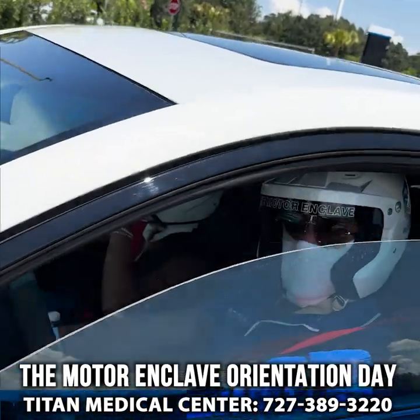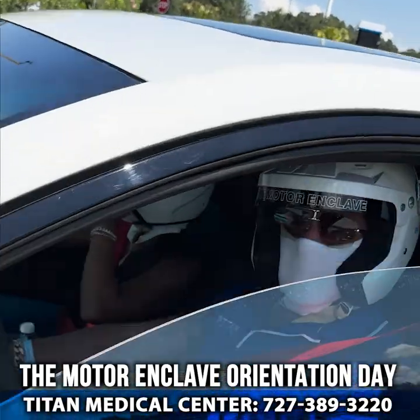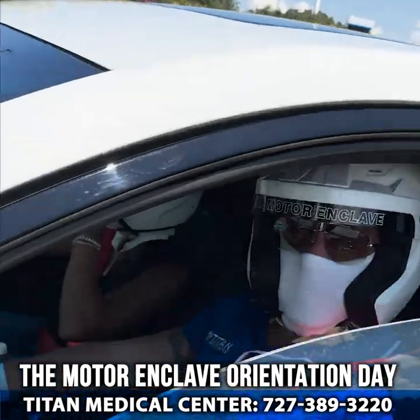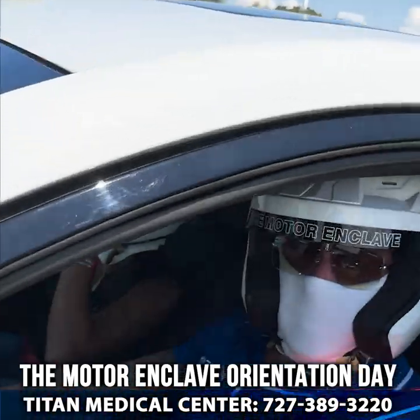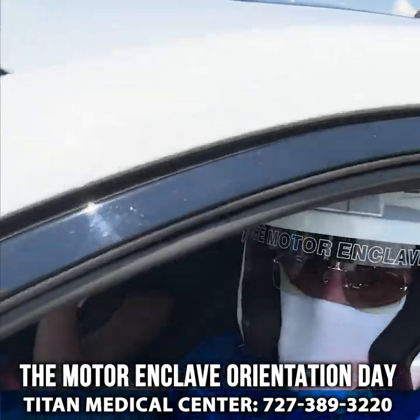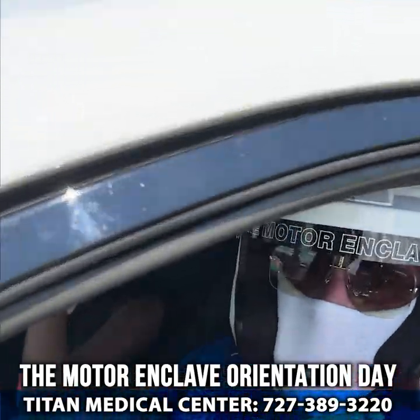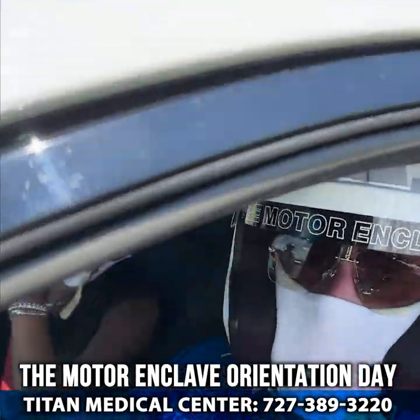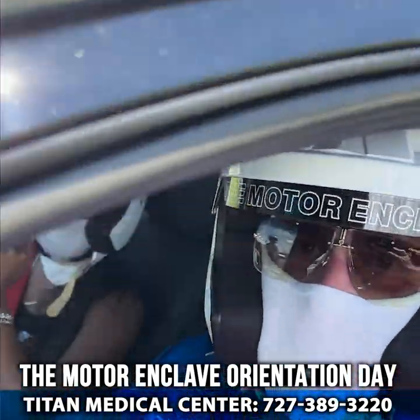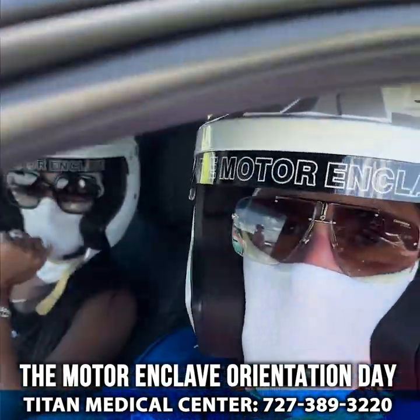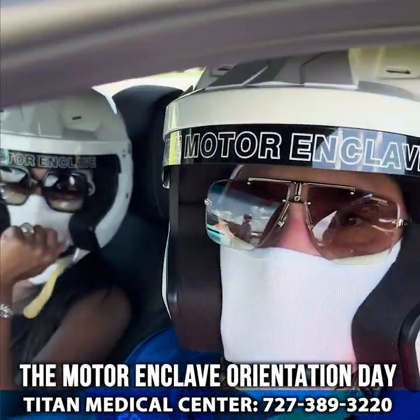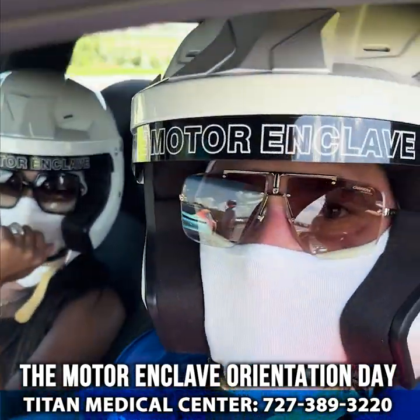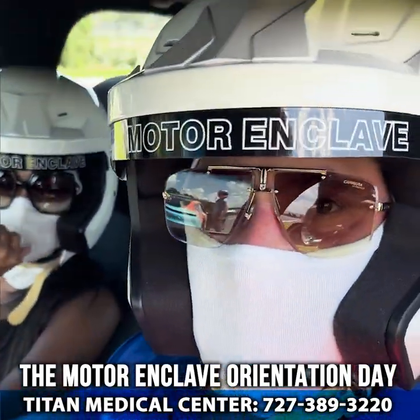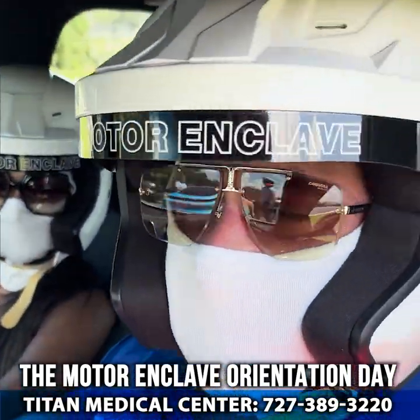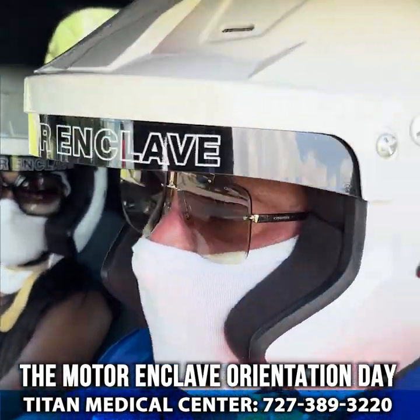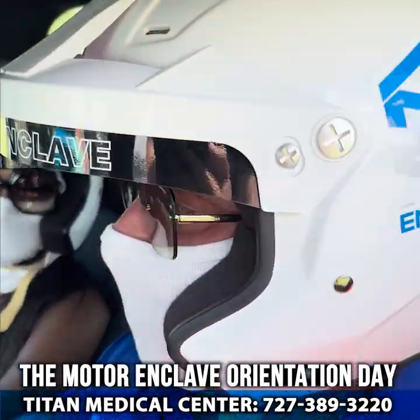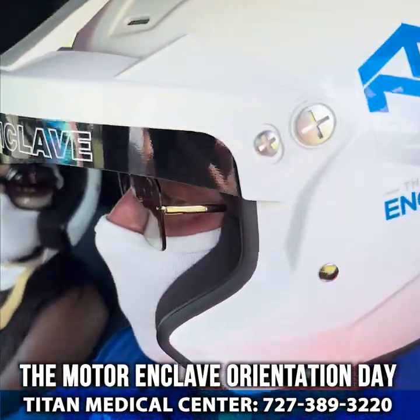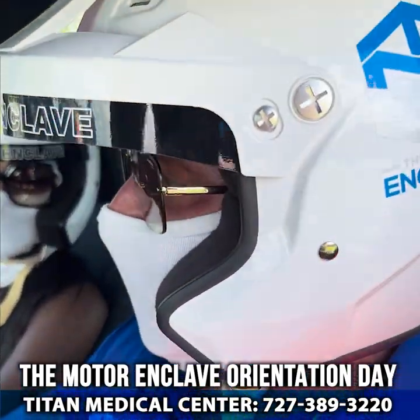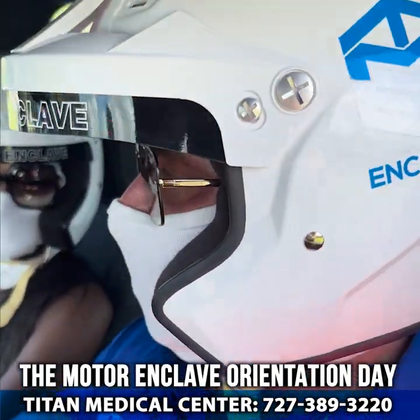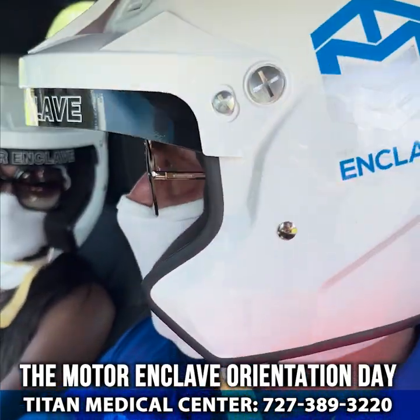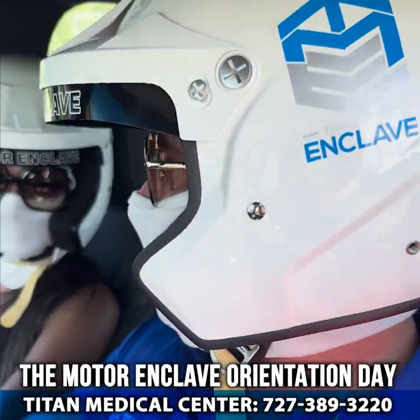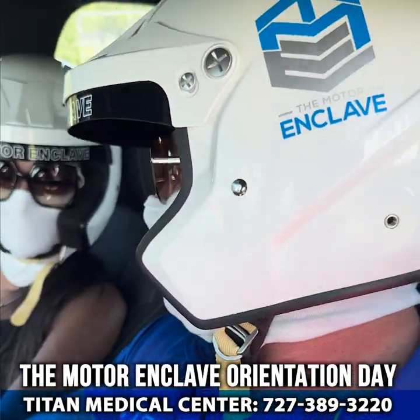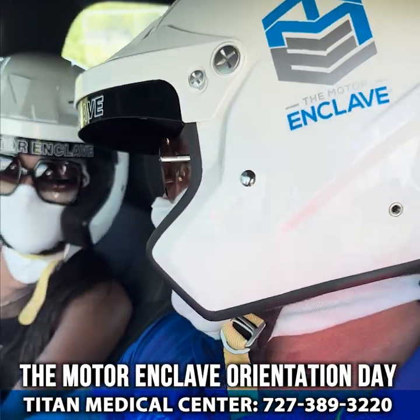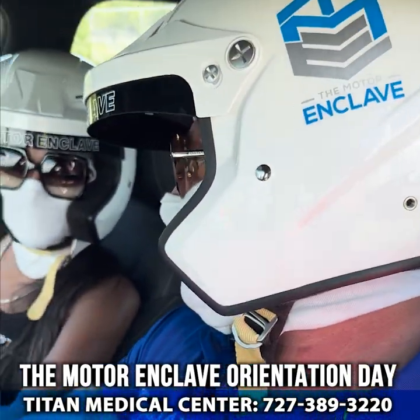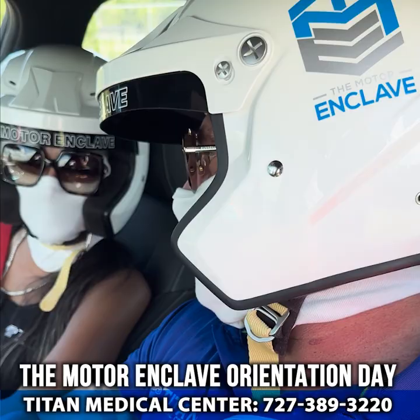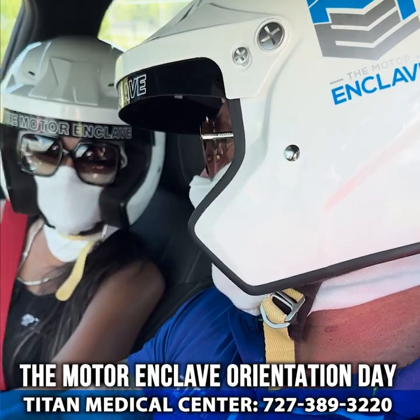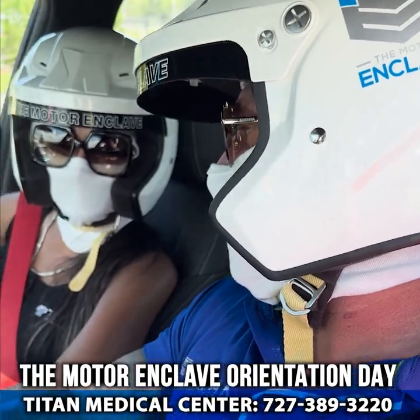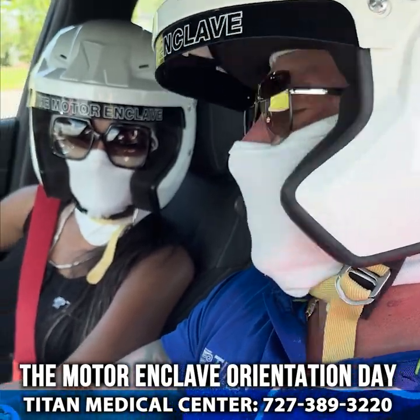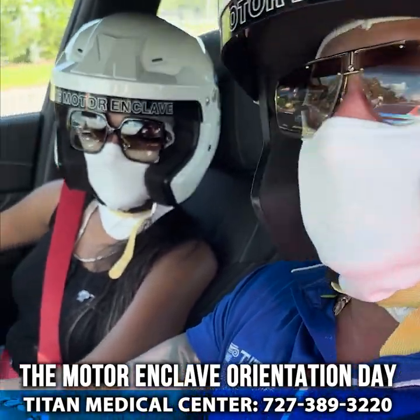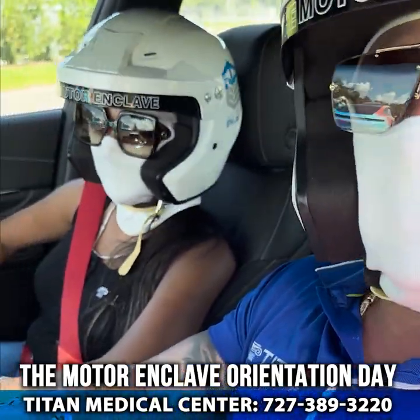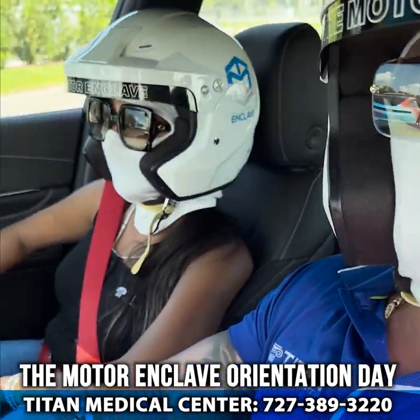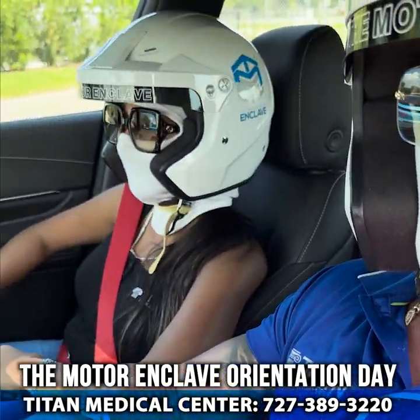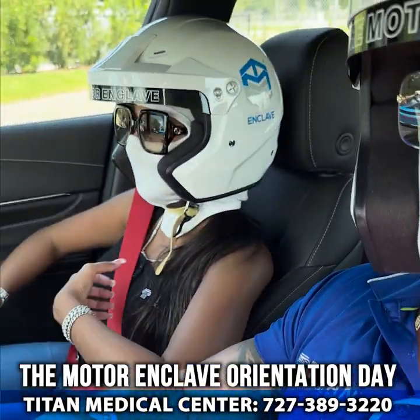Oh yeah, Cadillac Blackwing — let's go! Let's go around and see what's going on here.